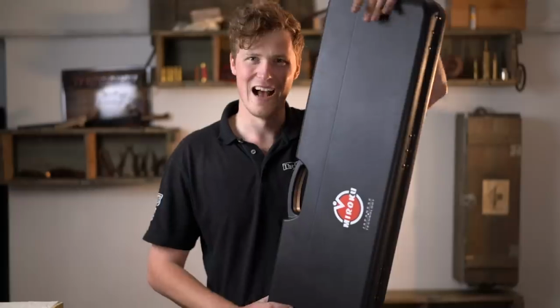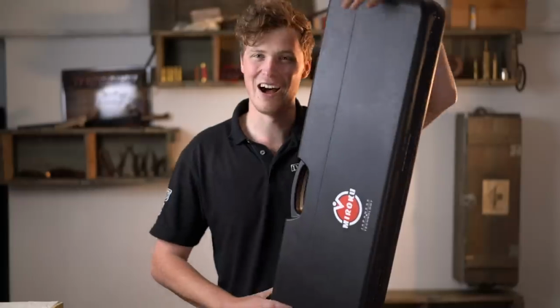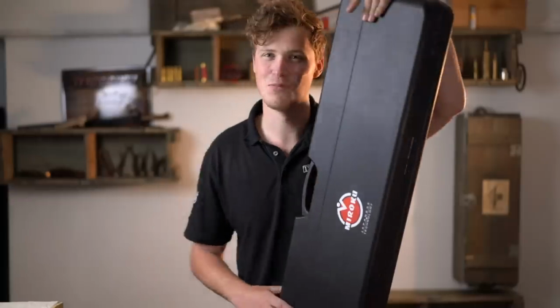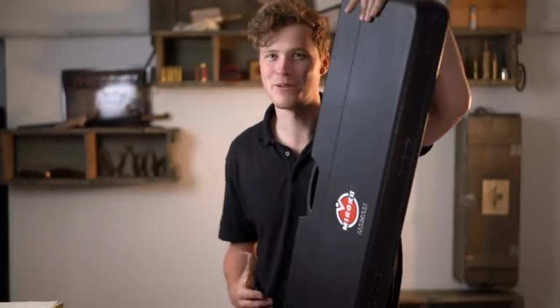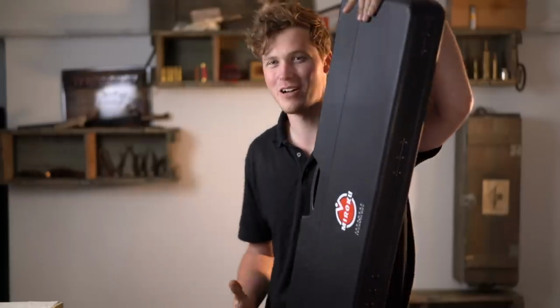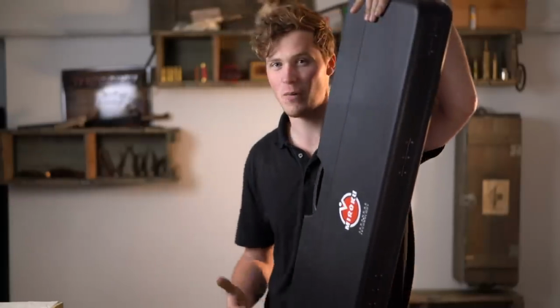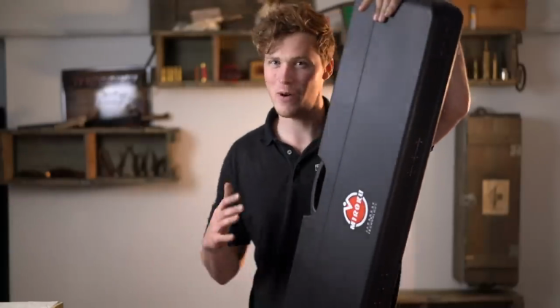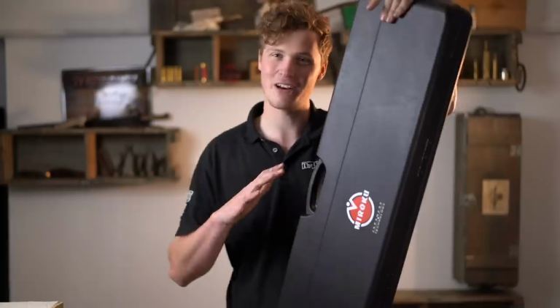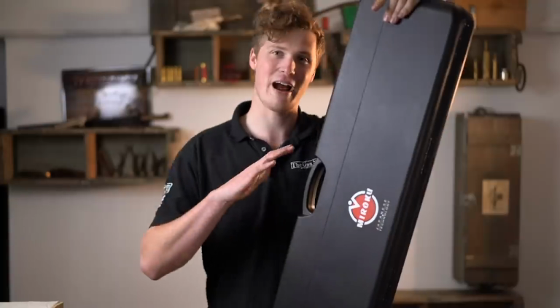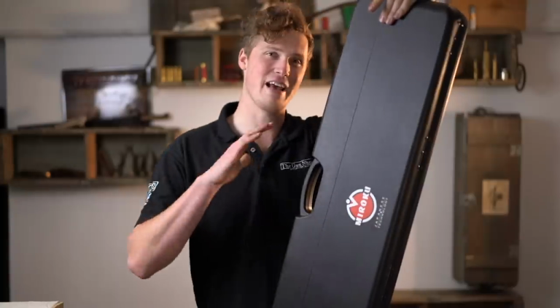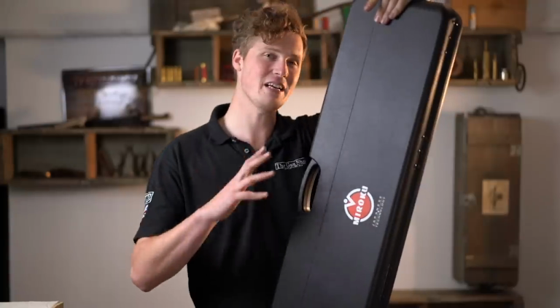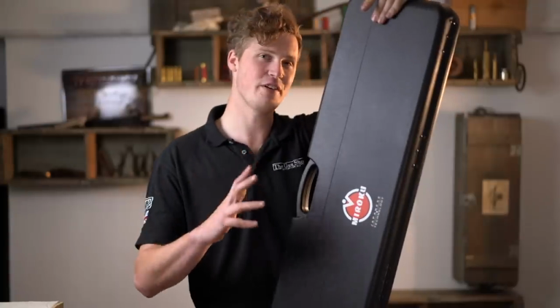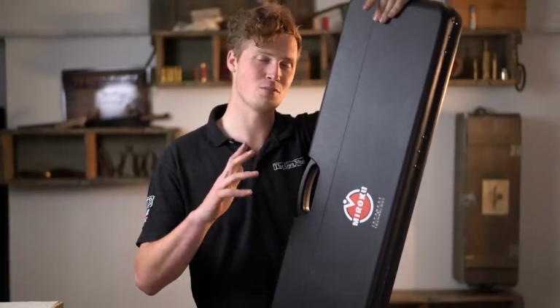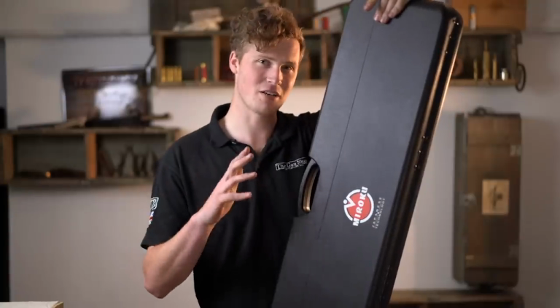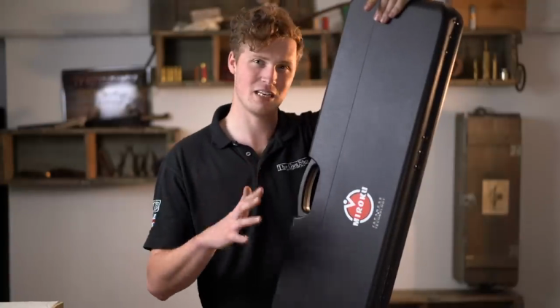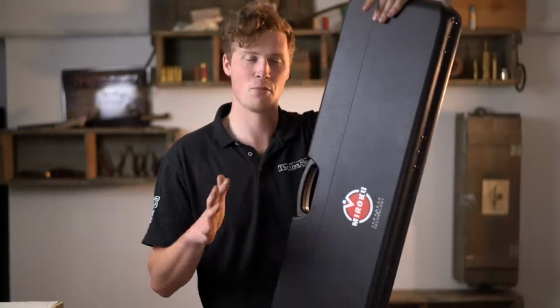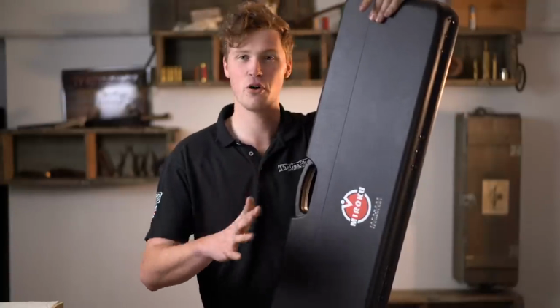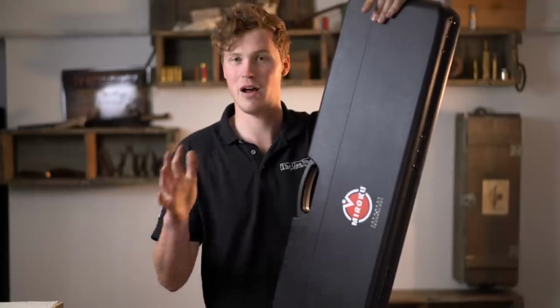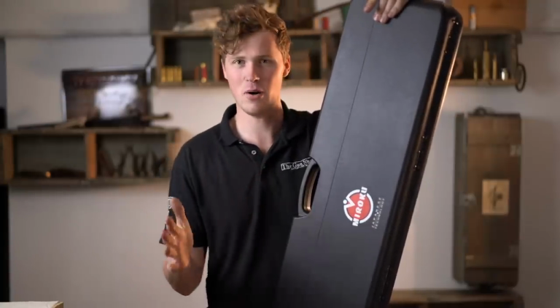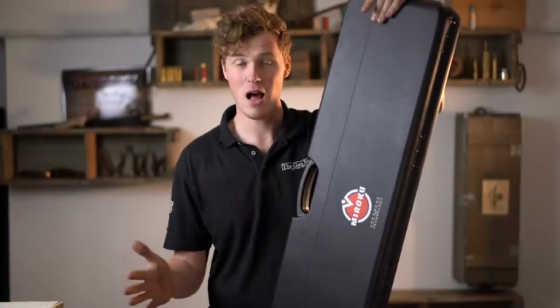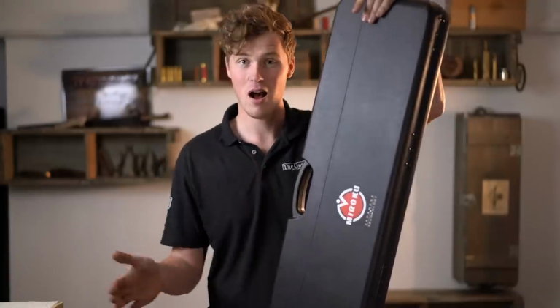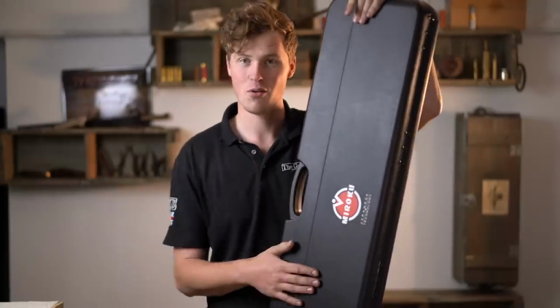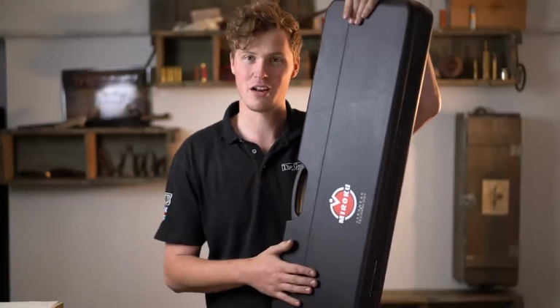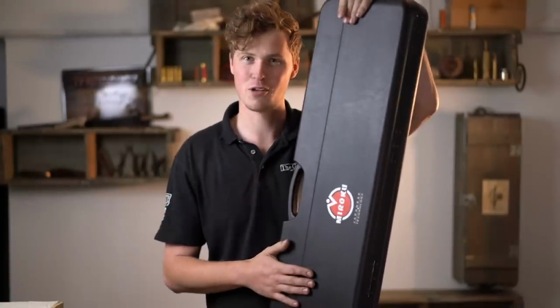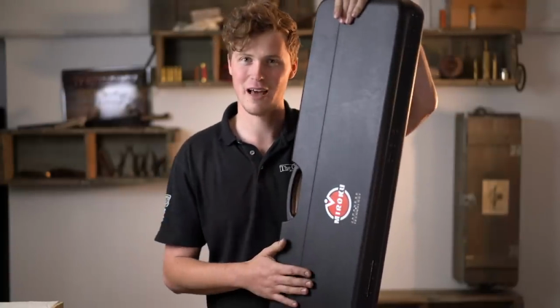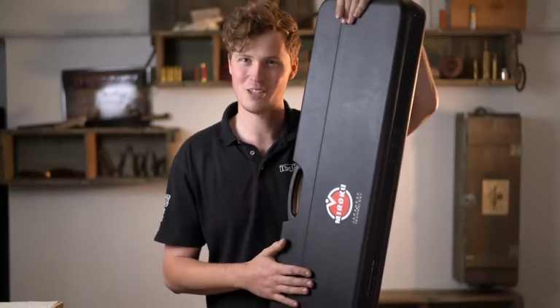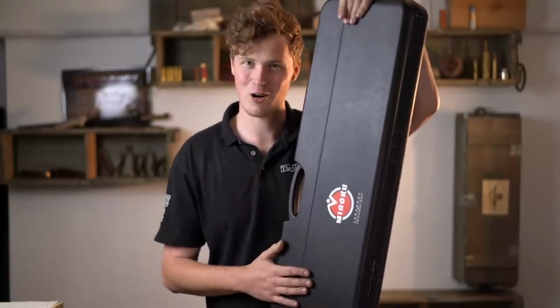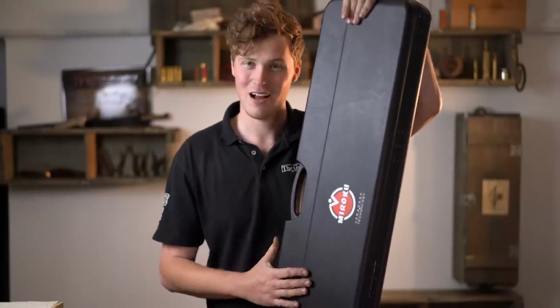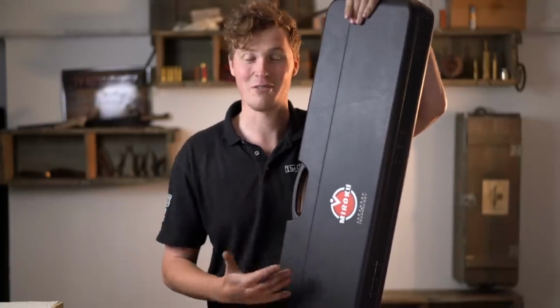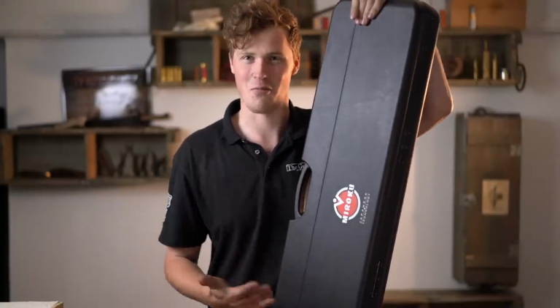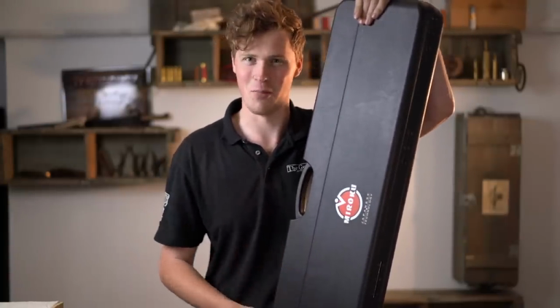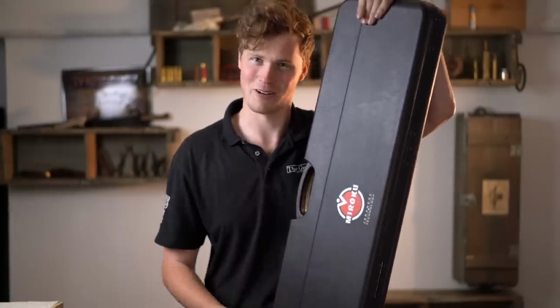Hey guys, welcome to the gun shop. We're having a look at the English Fields Mark 60 by Marocchi at IWA, which had our first one lined in stock, and I'm going to have a proper look.